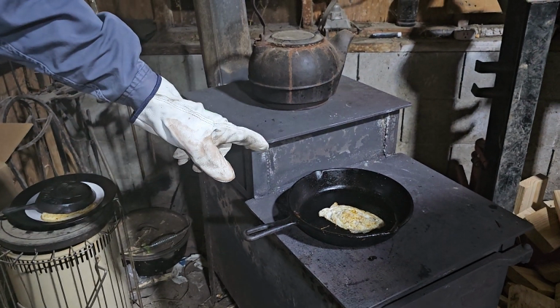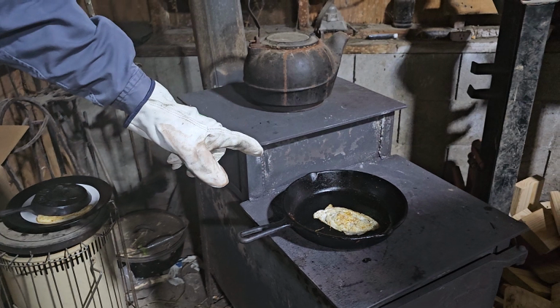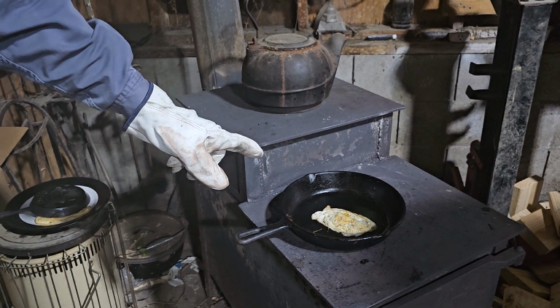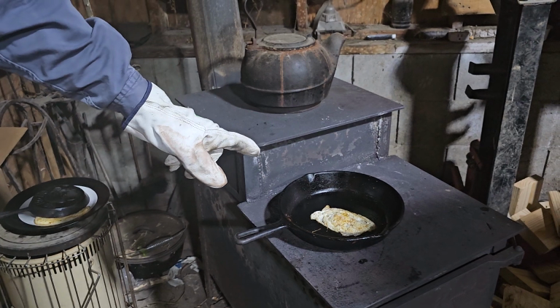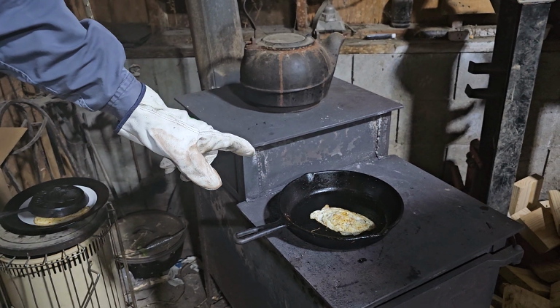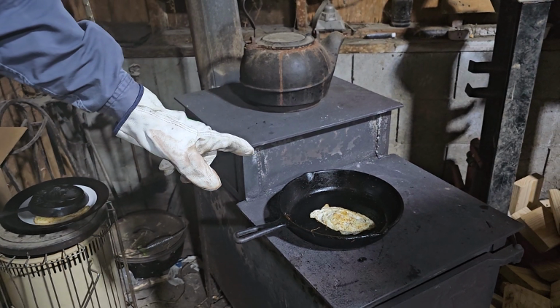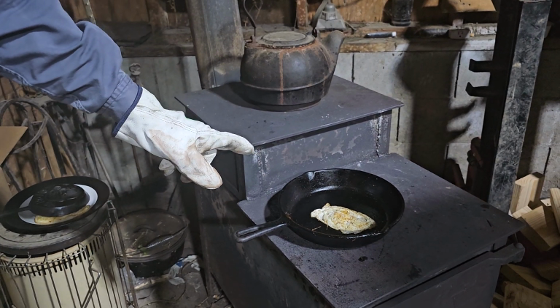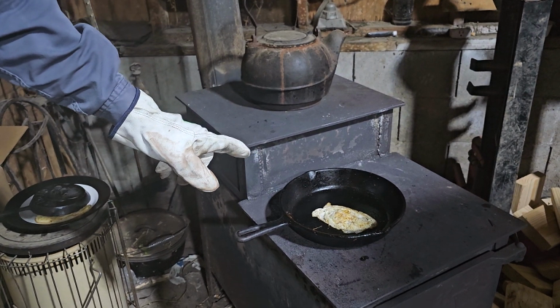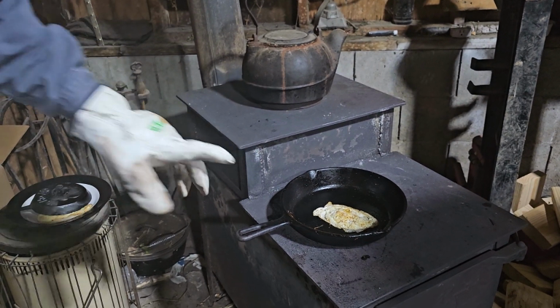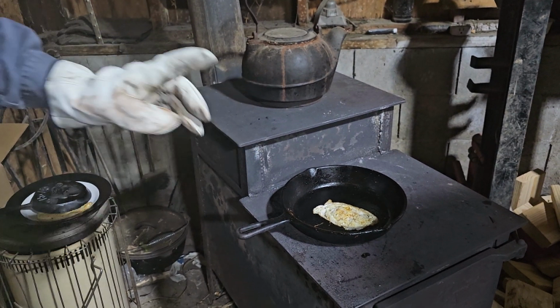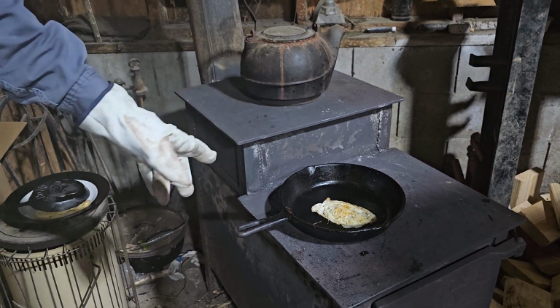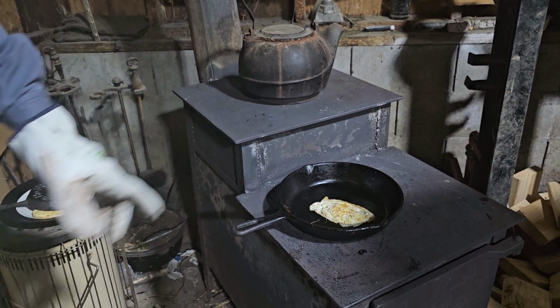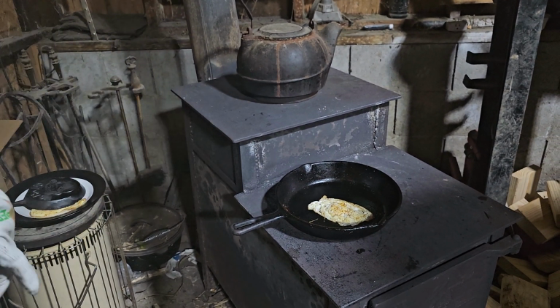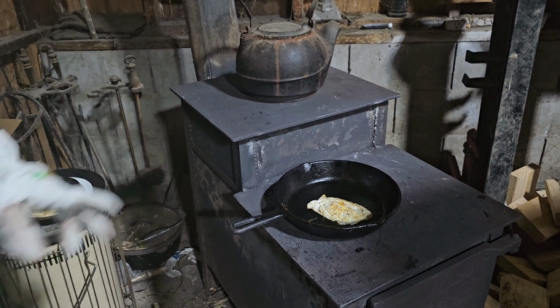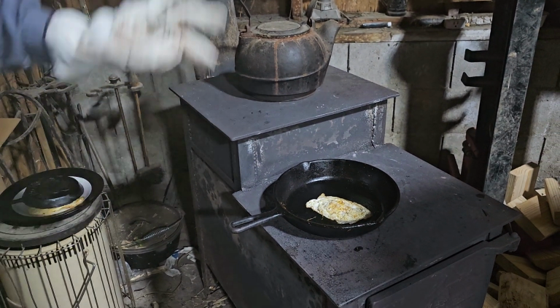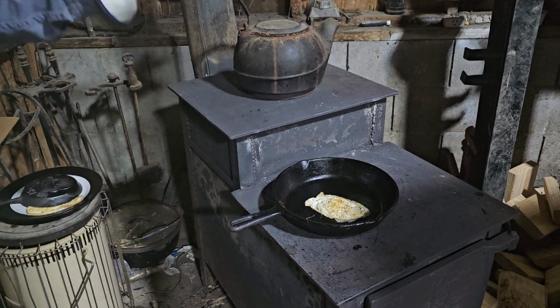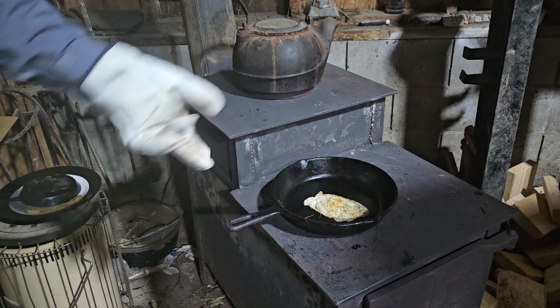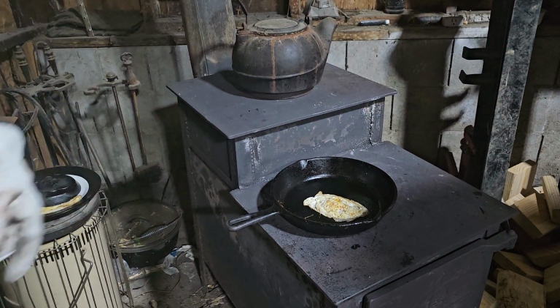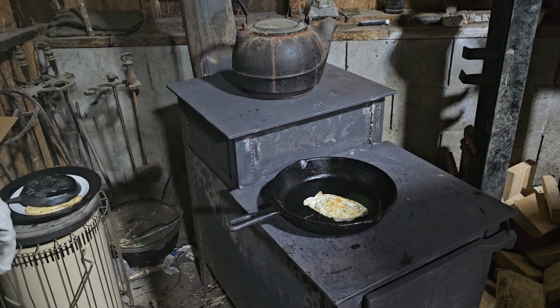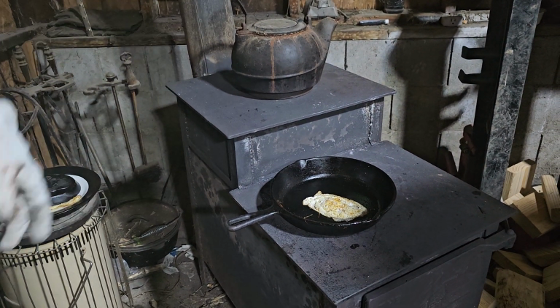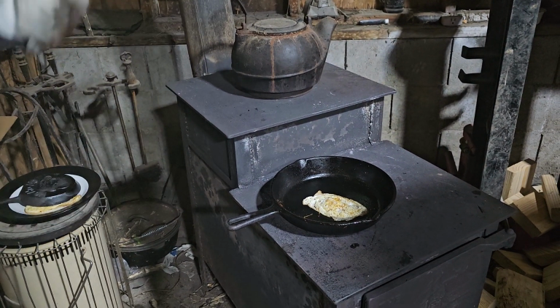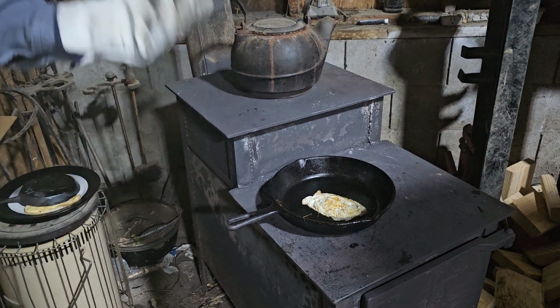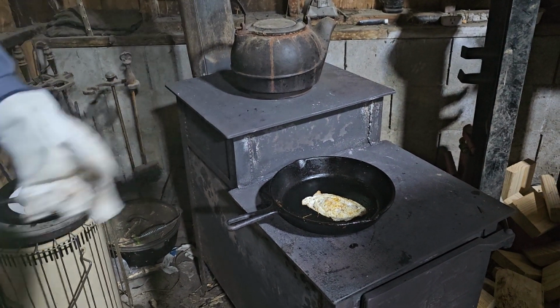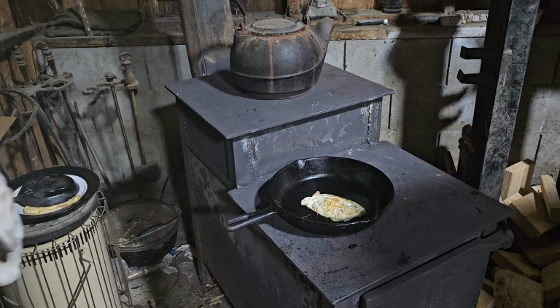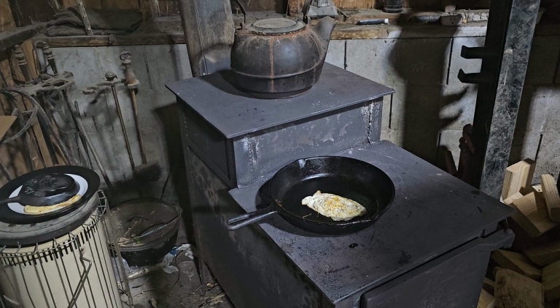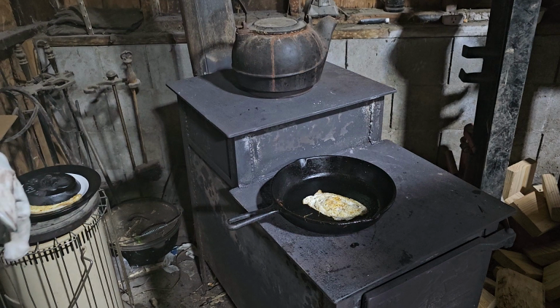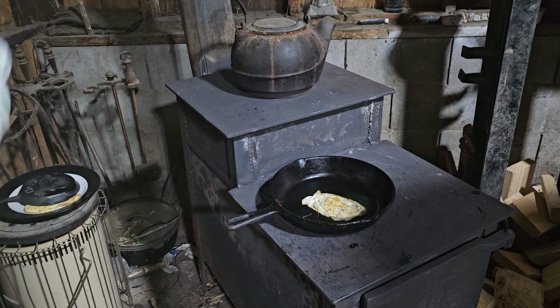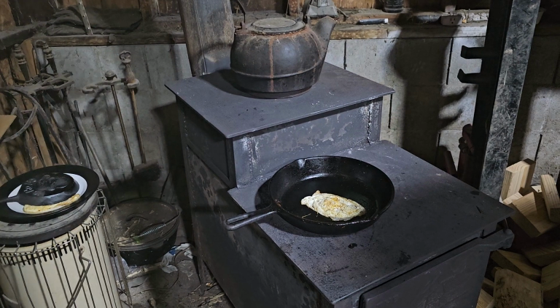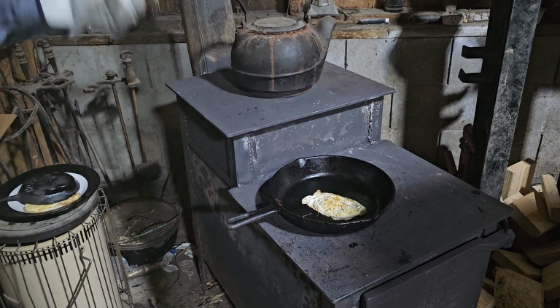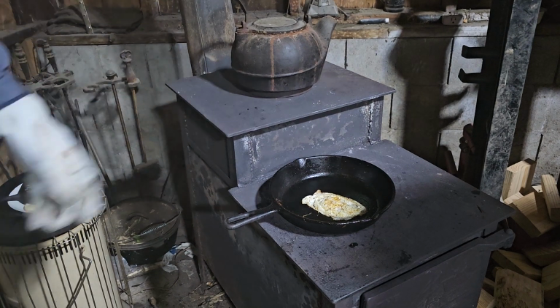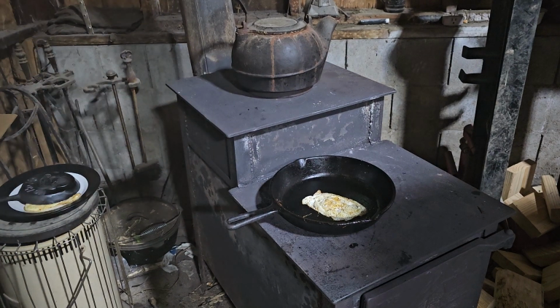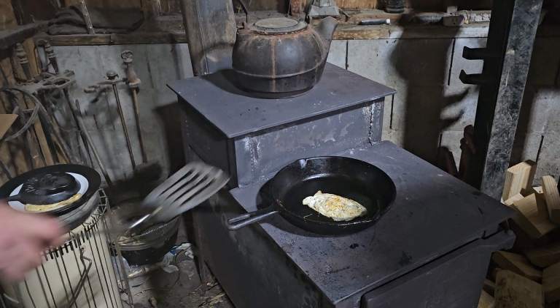This is what a flat bottom, smooth bottom, well-seasoned pan will allow you to do.